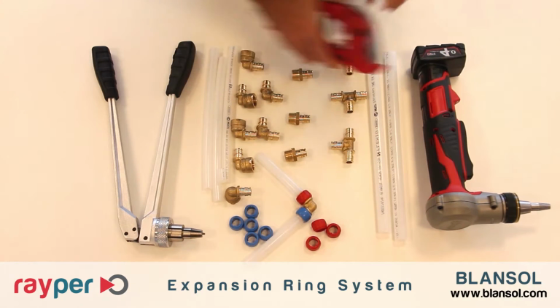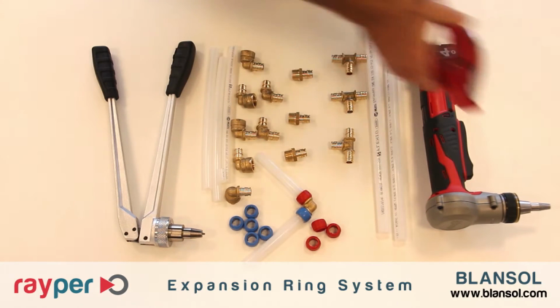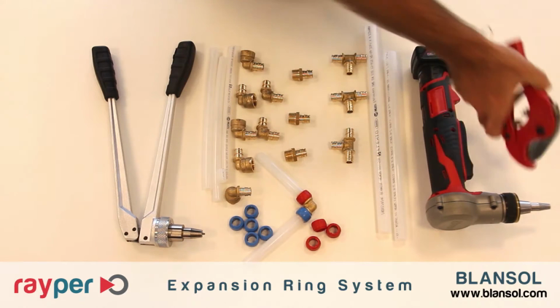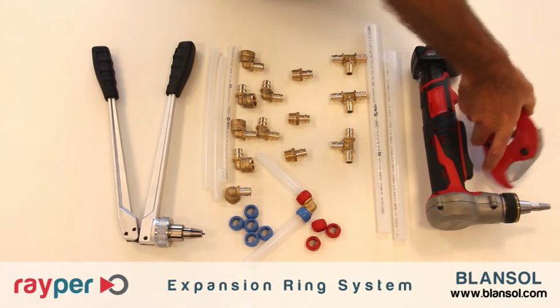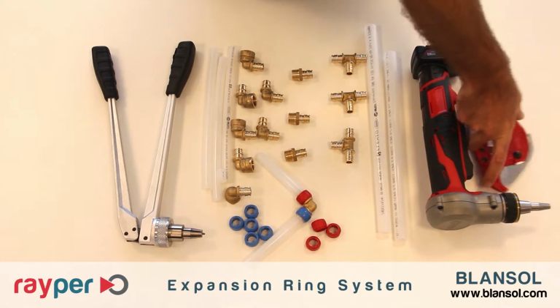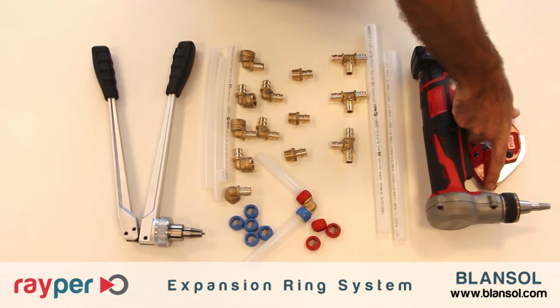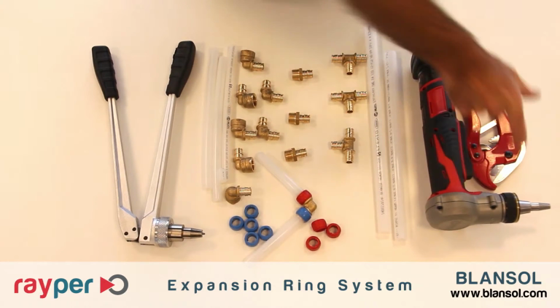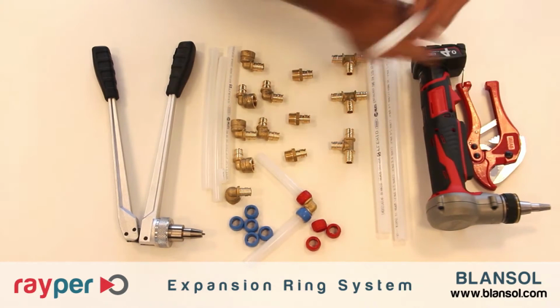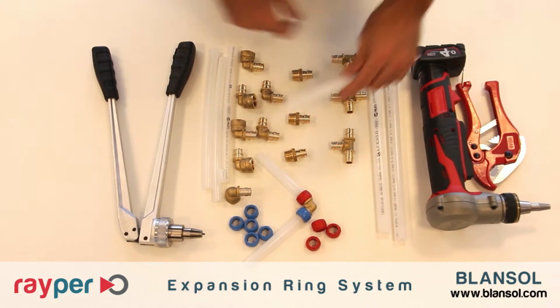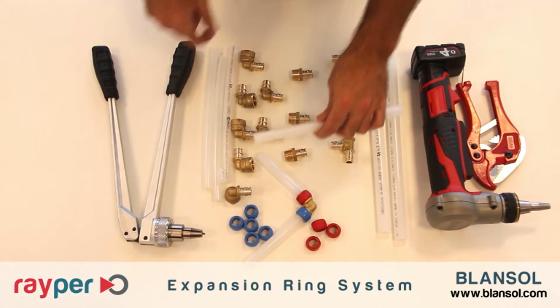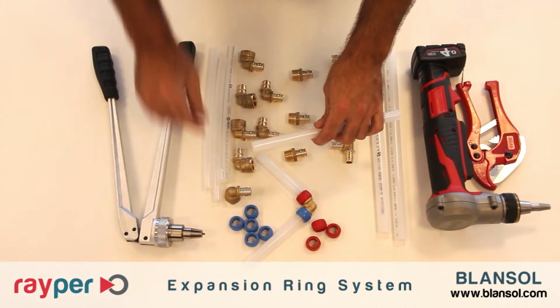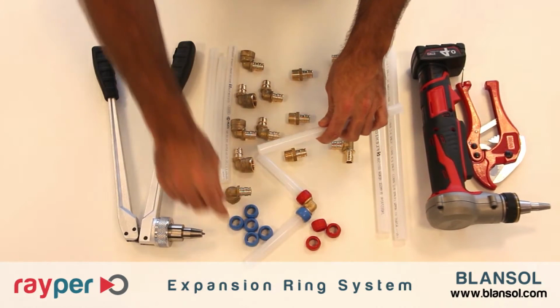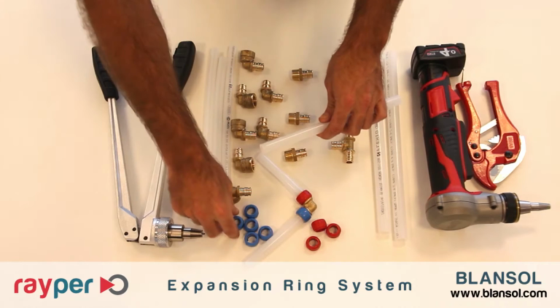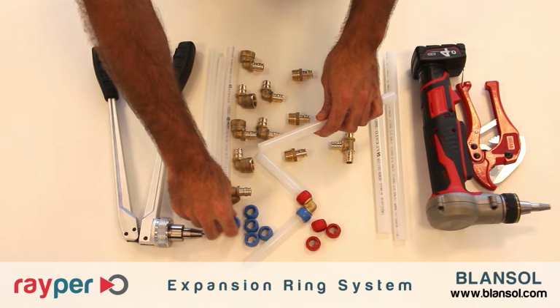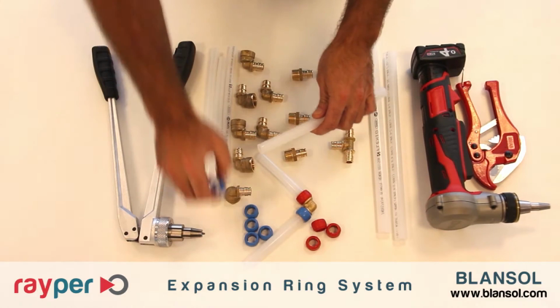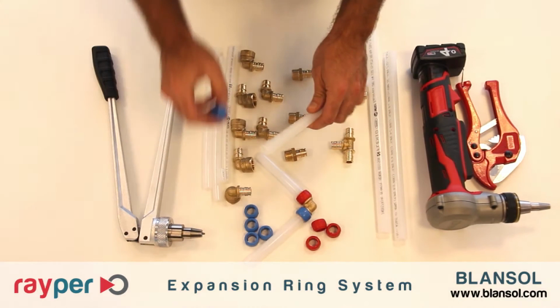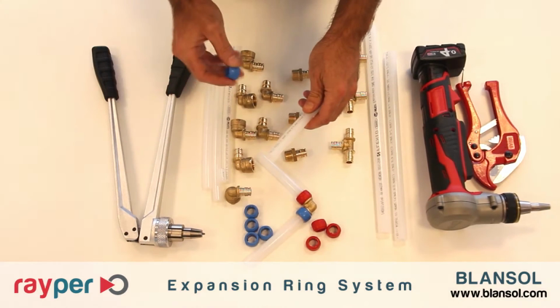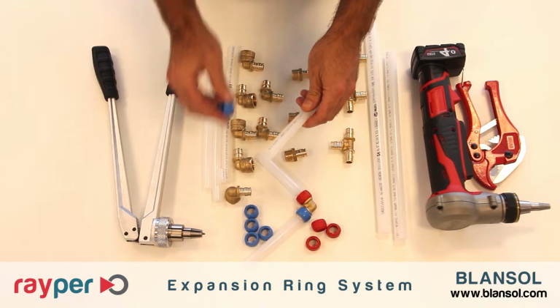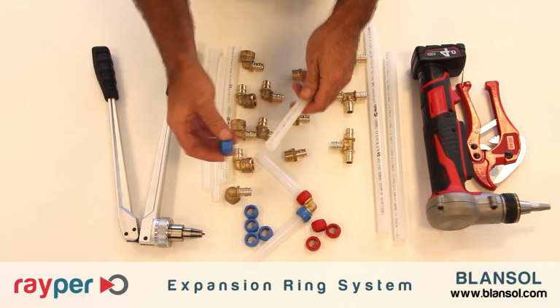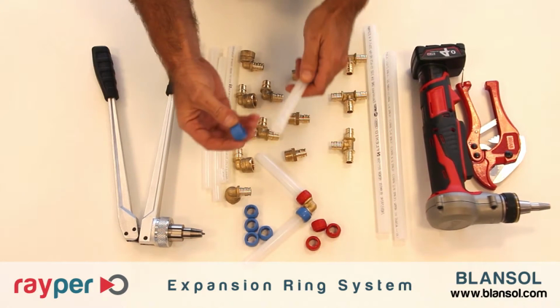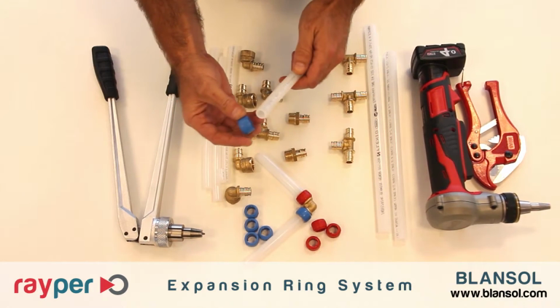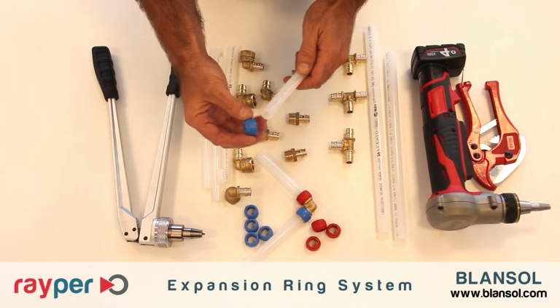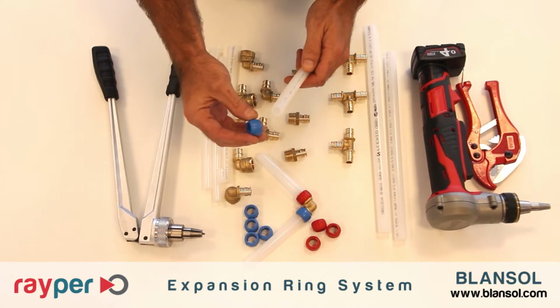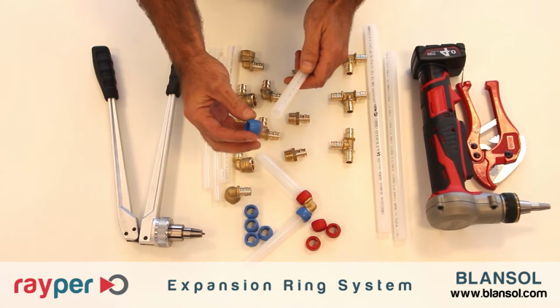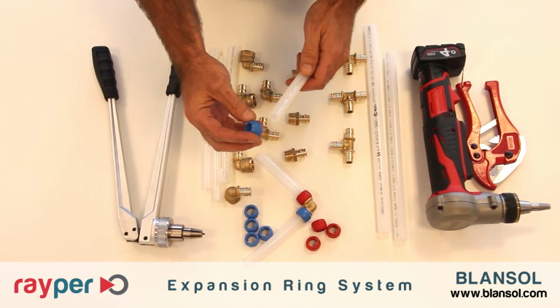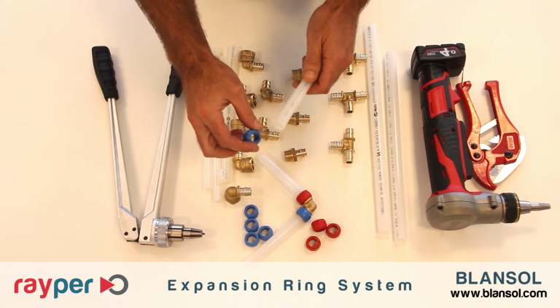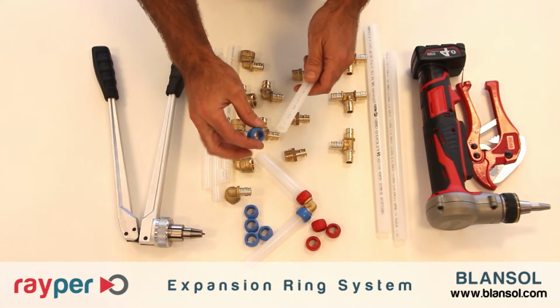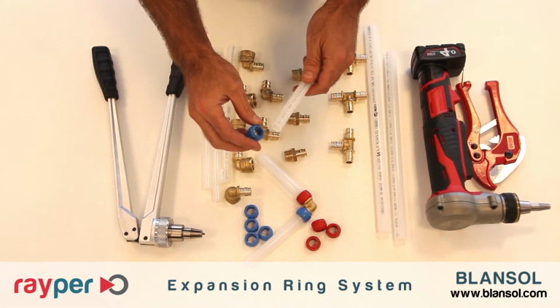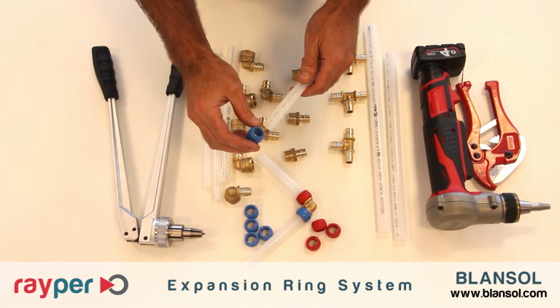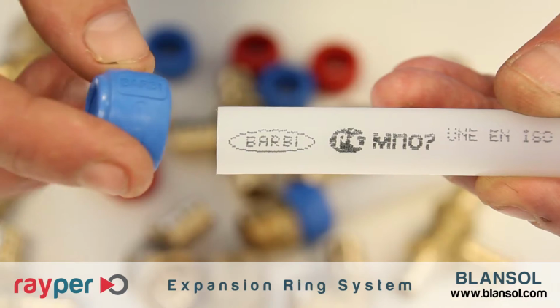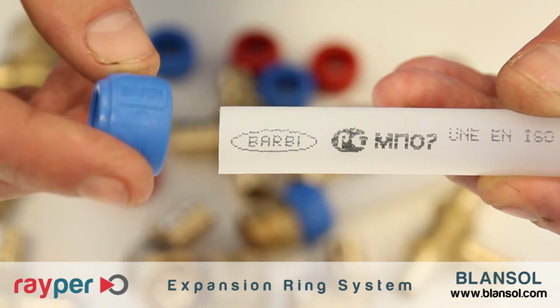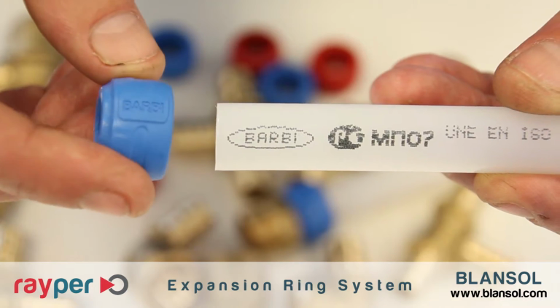Once the cut is made, we must place the plastic ring over the pipe, like this.